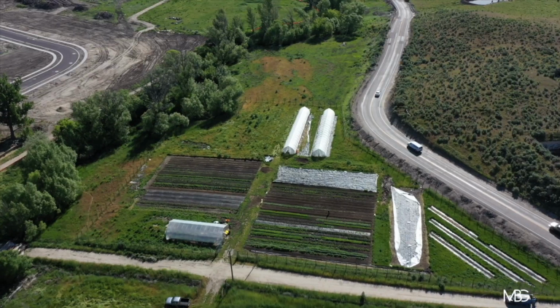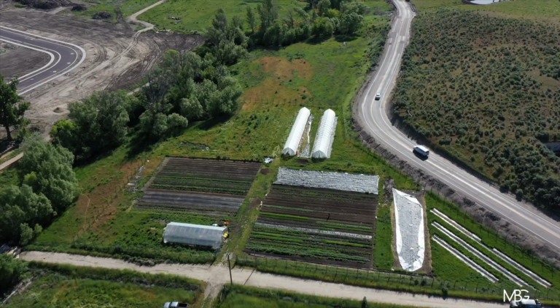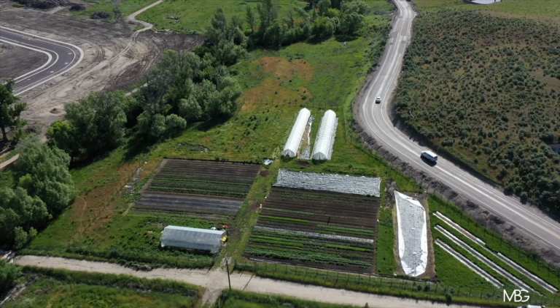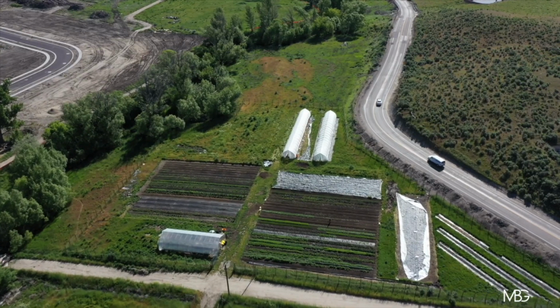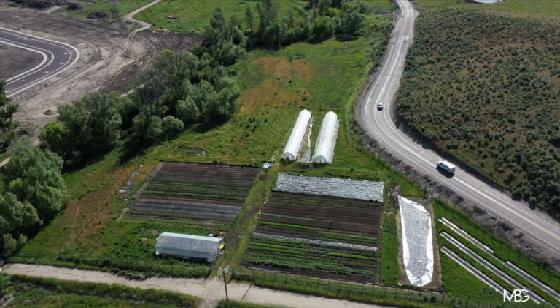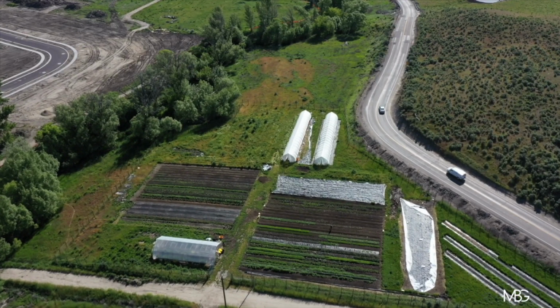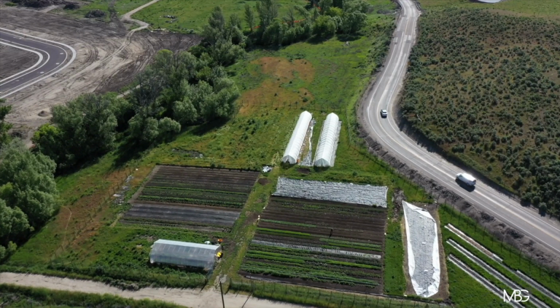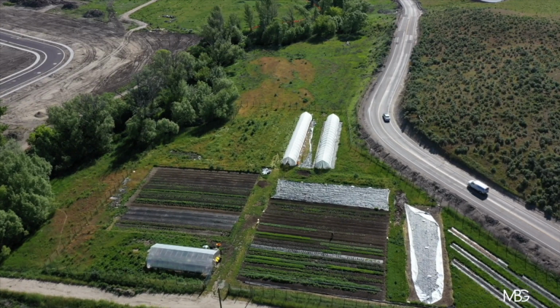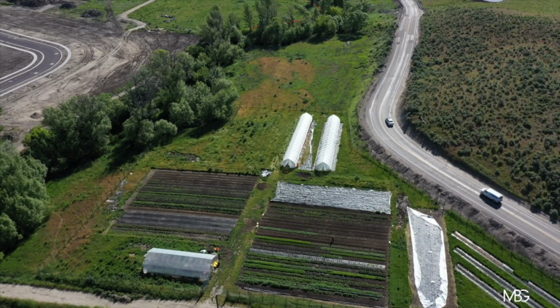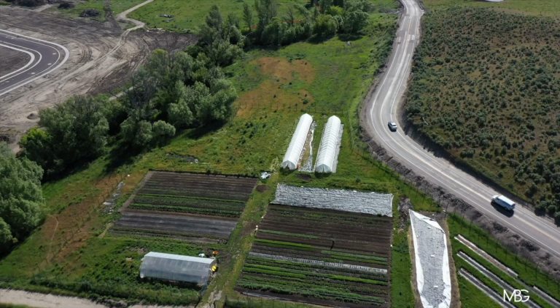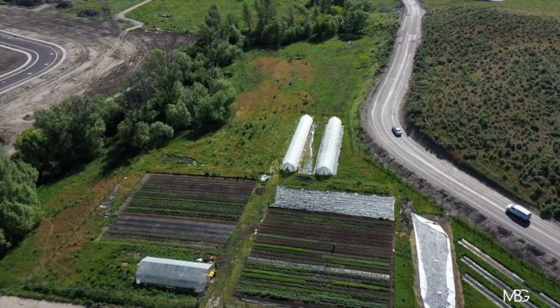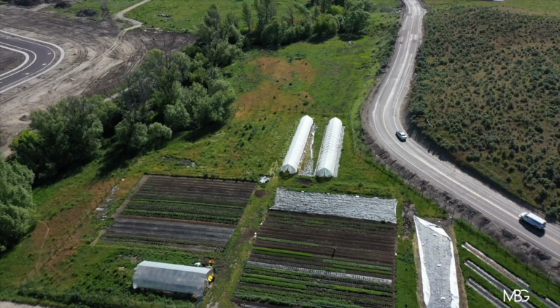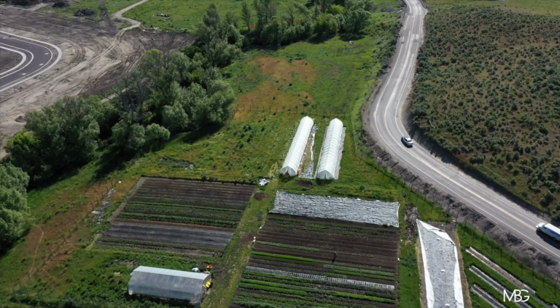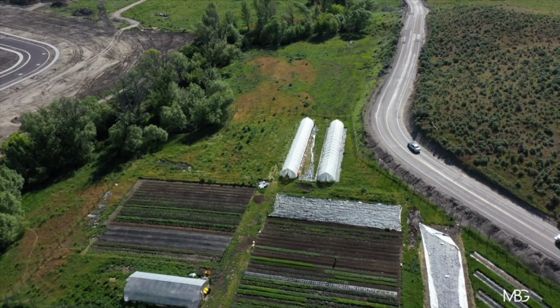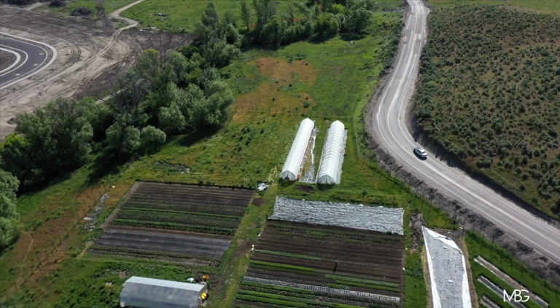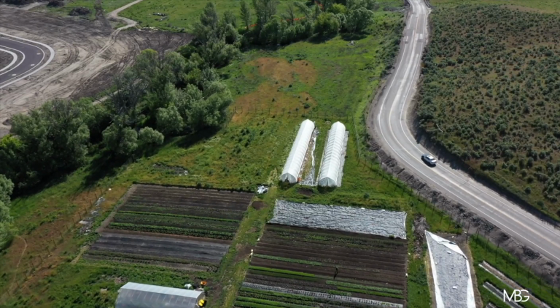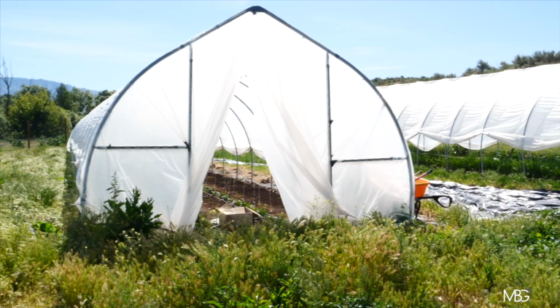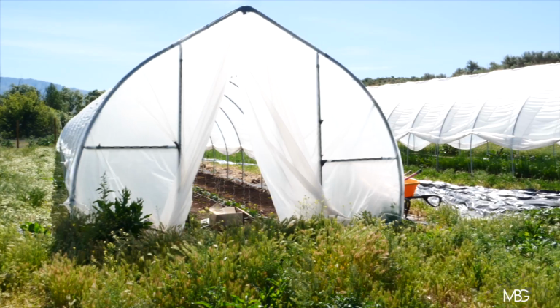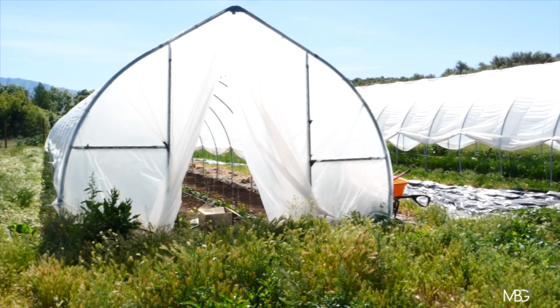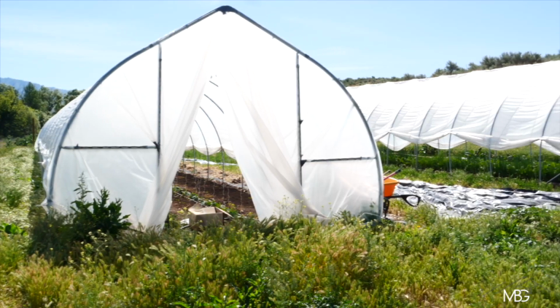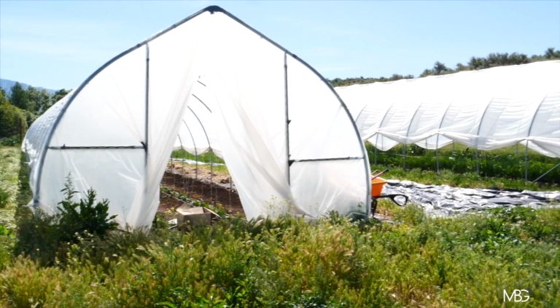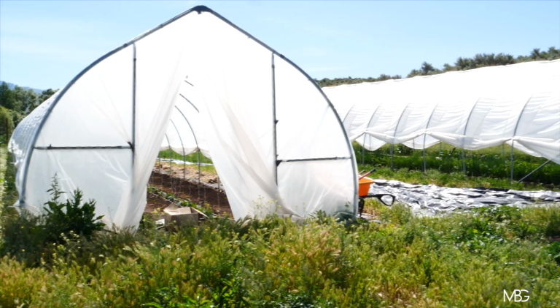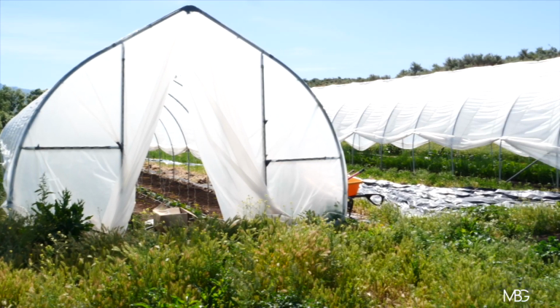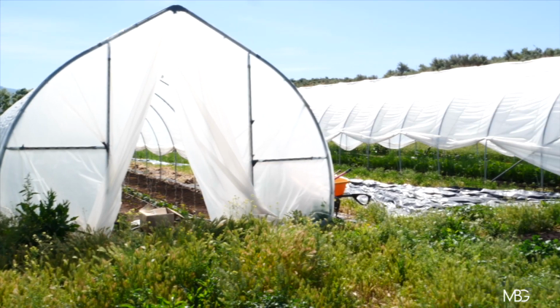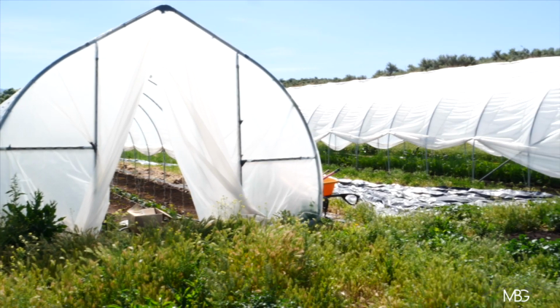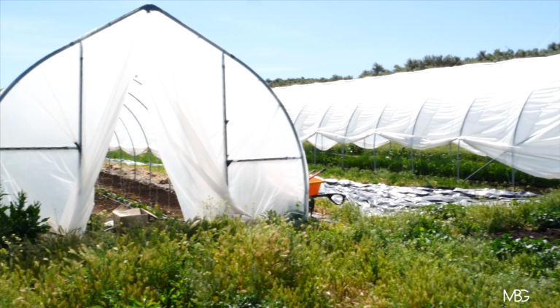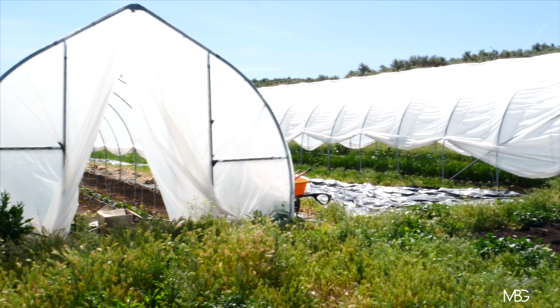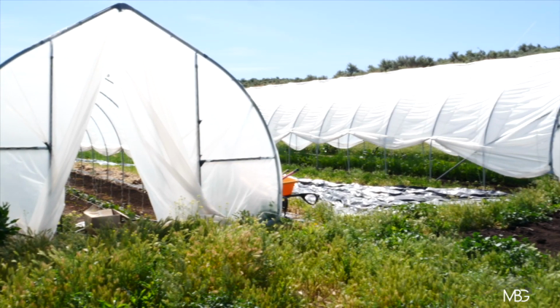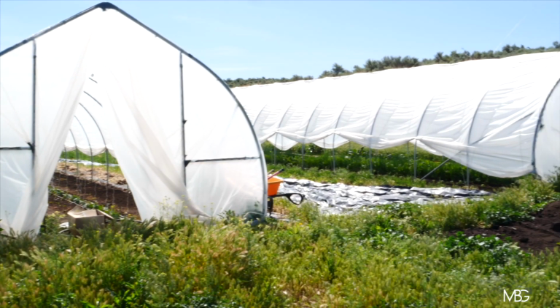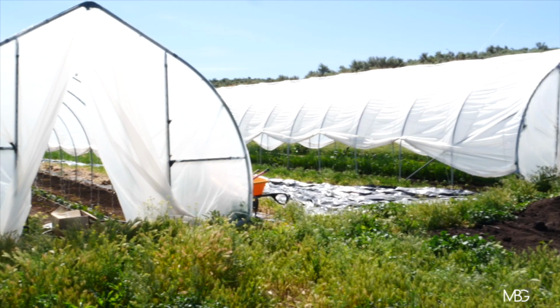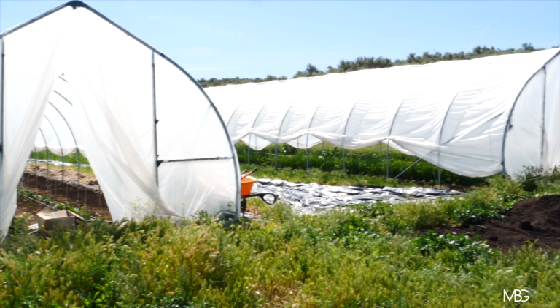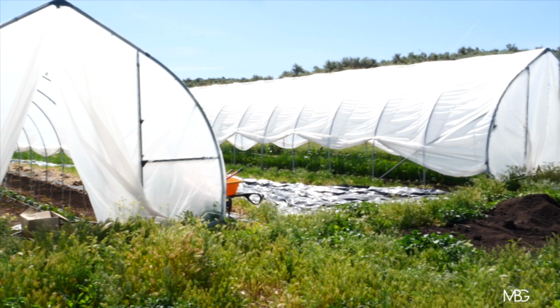More upgrades this year — we got a couple of caterpillar tunnels where I'm moving all tomato and cucumber production indoors.